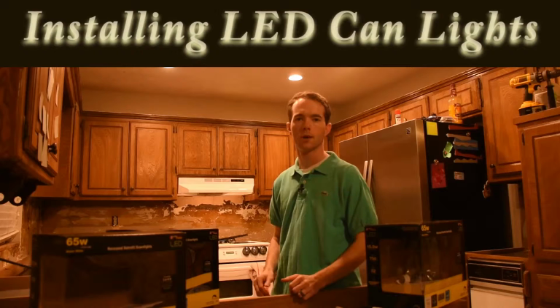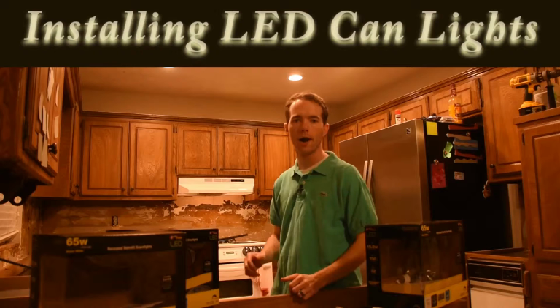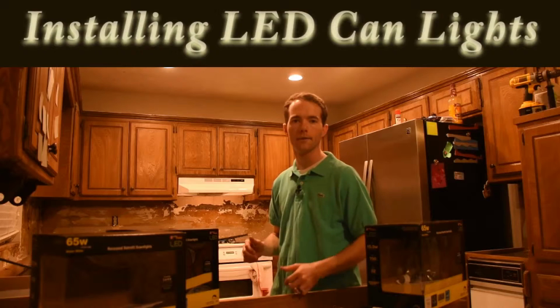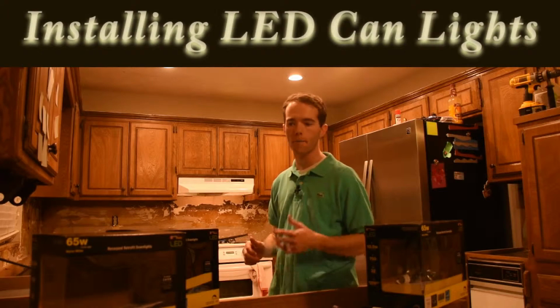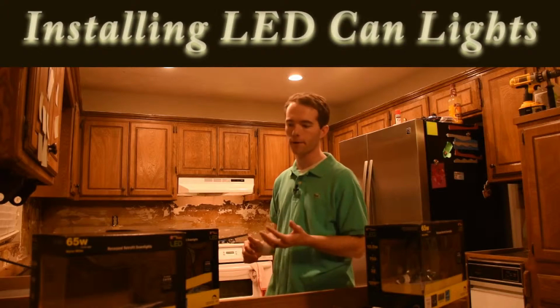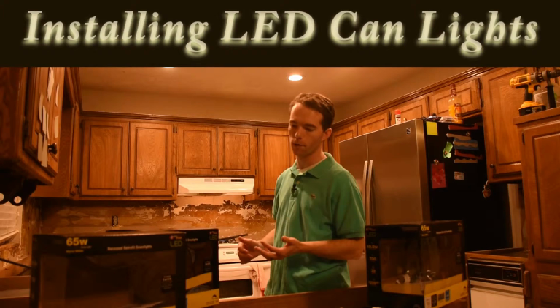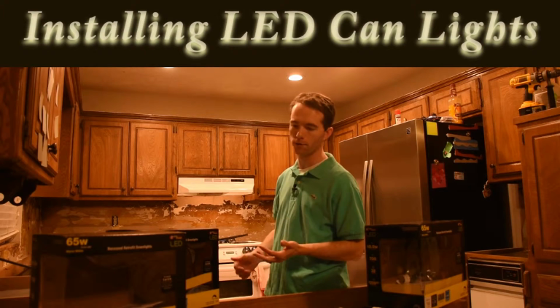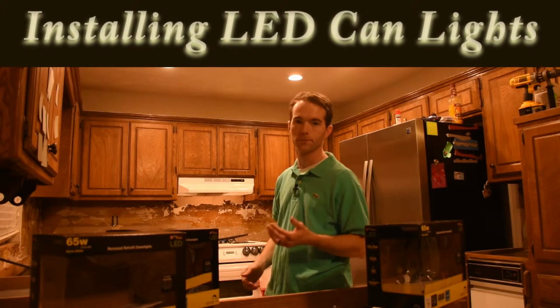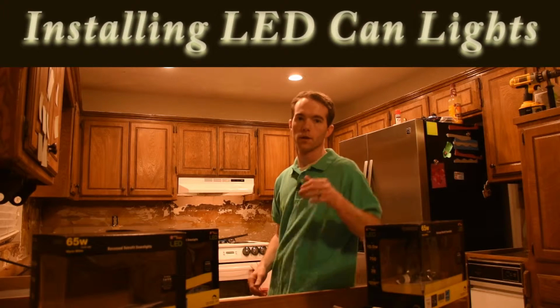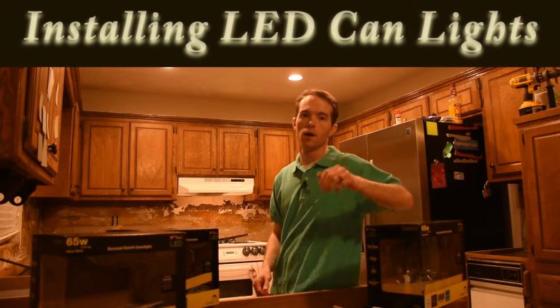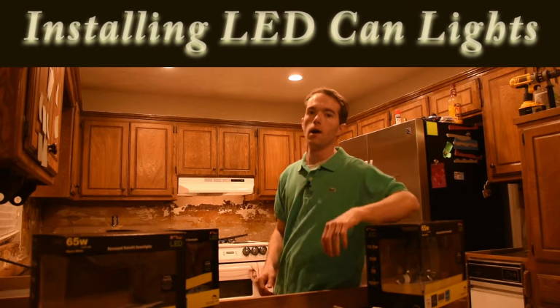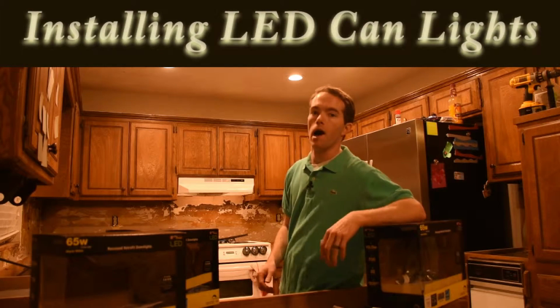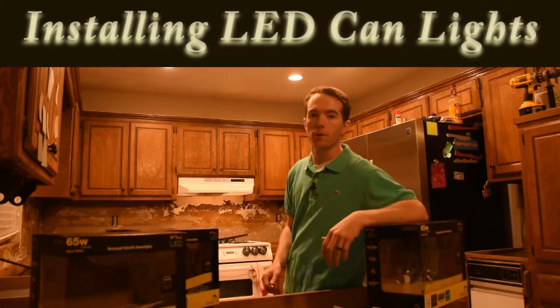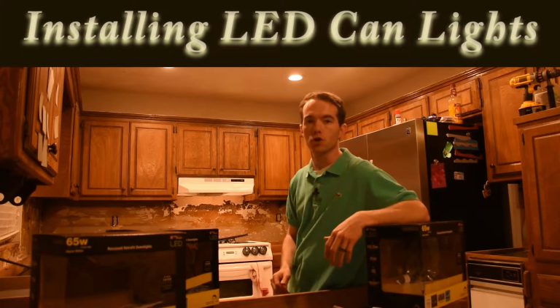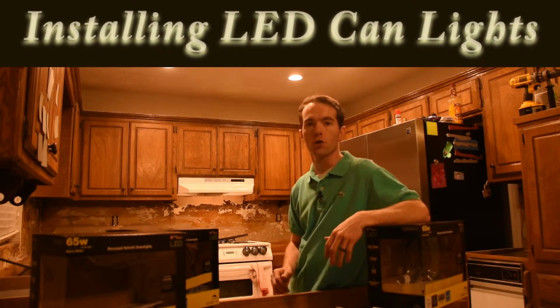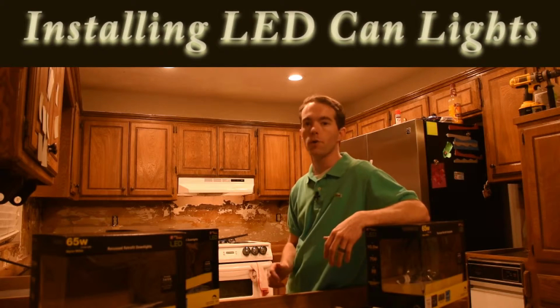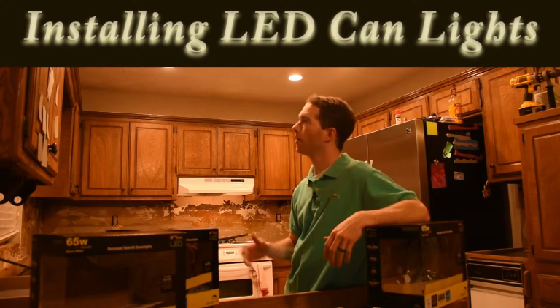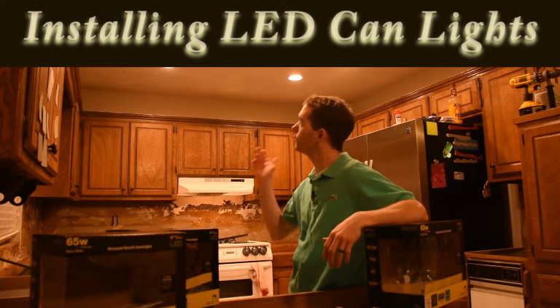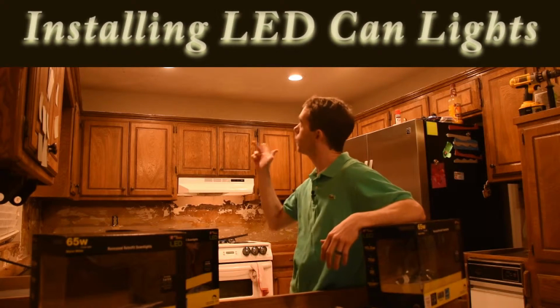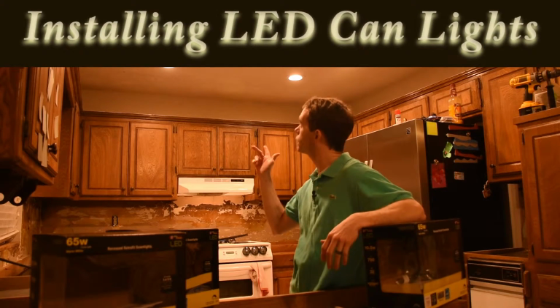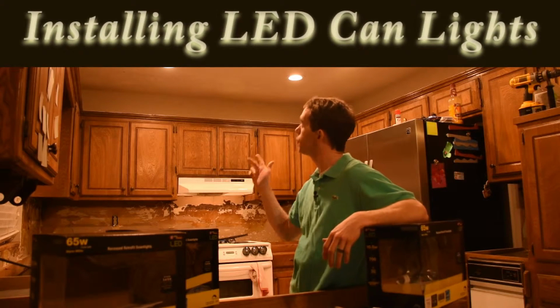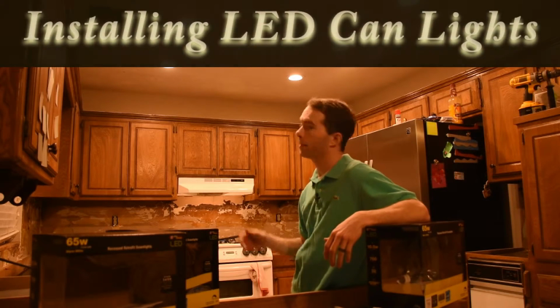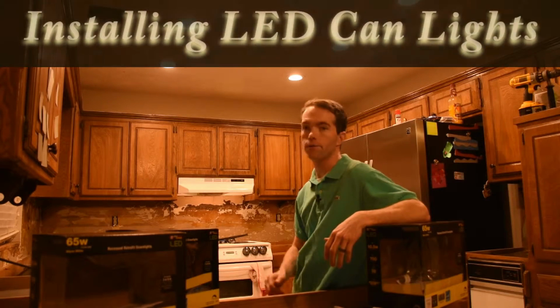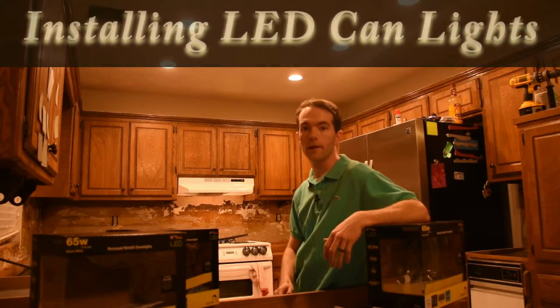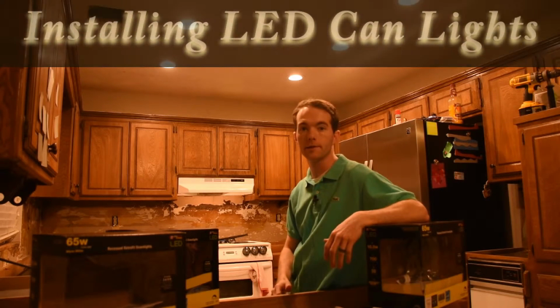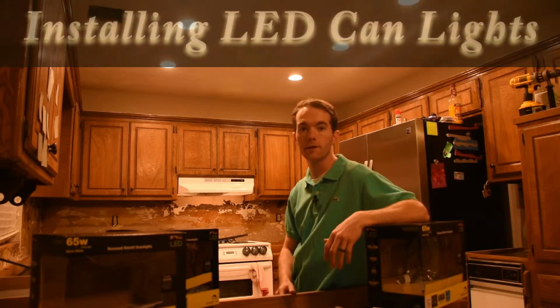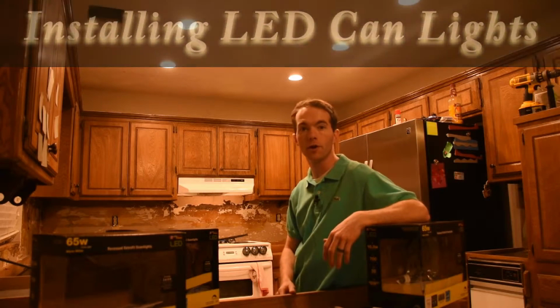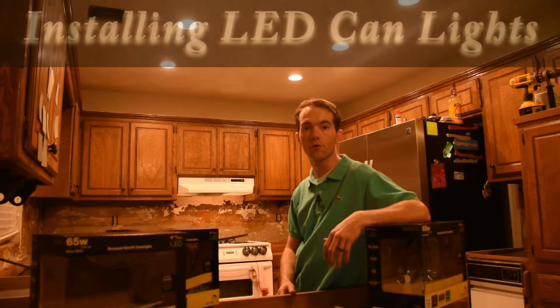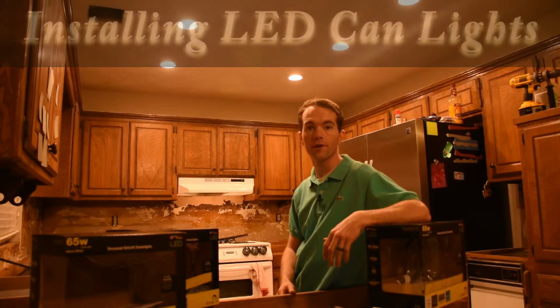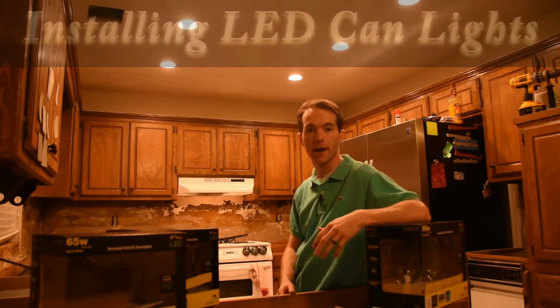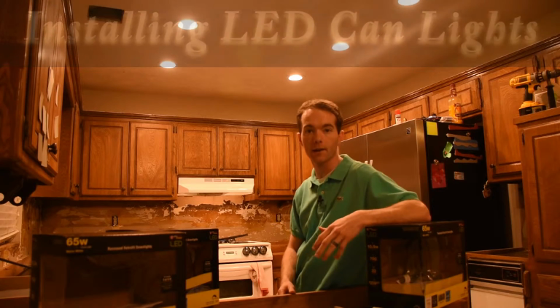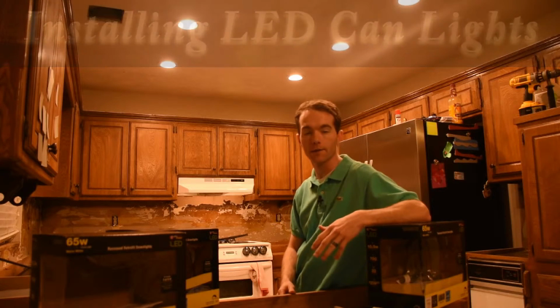Hi, I'm Mike Thompson. I'm going to show you how easy it was to put in these LED retrofit can lights.